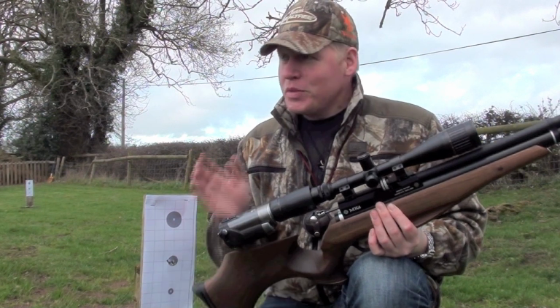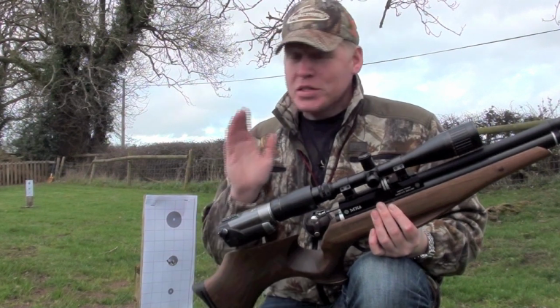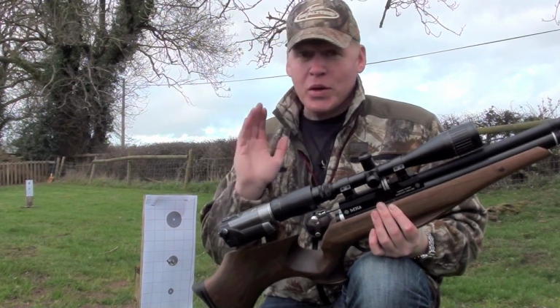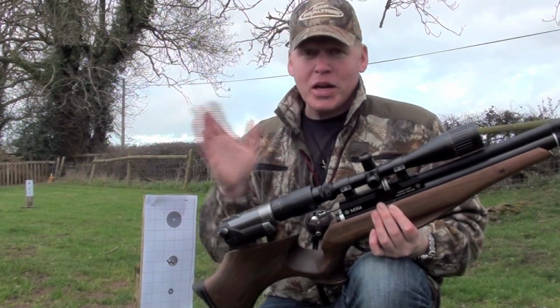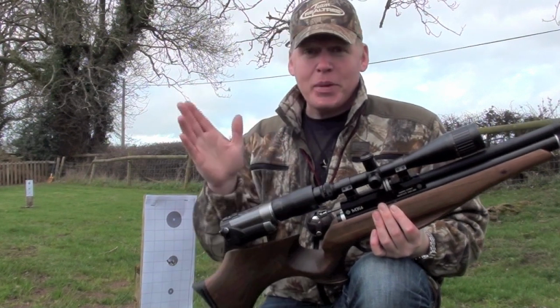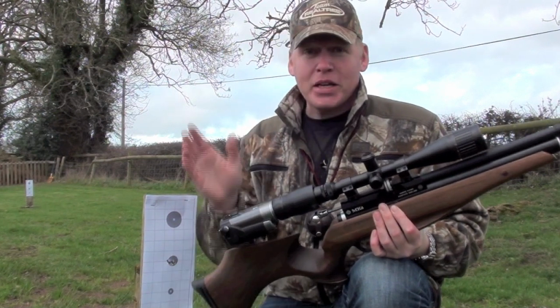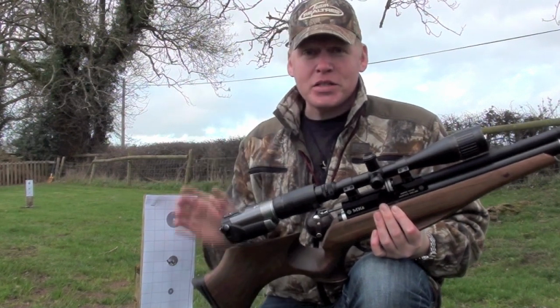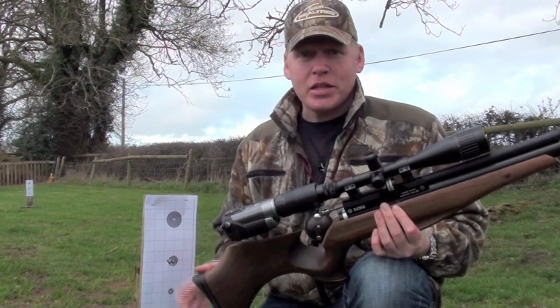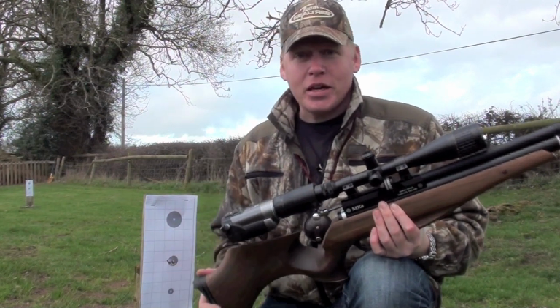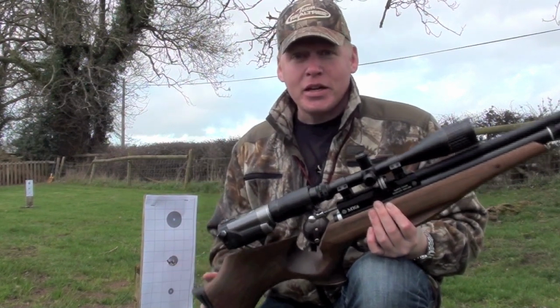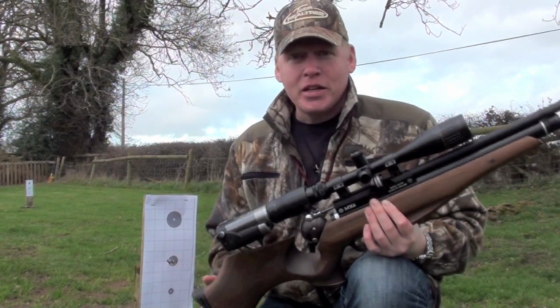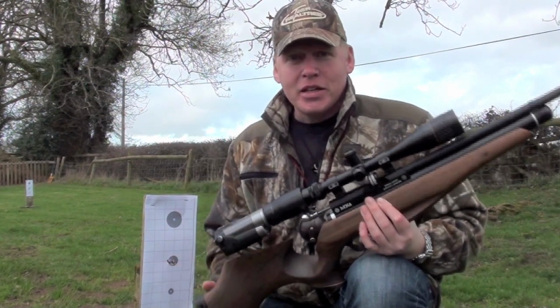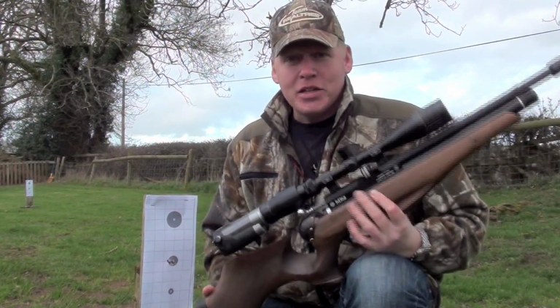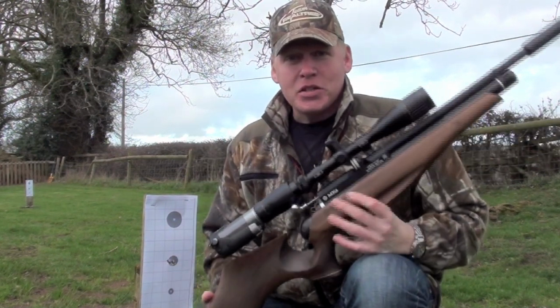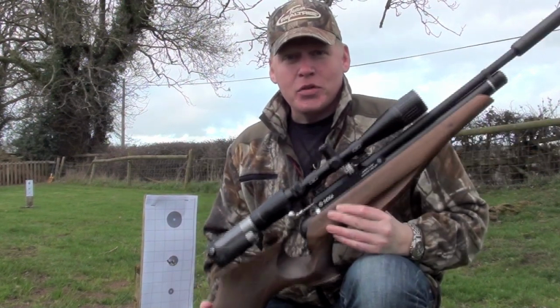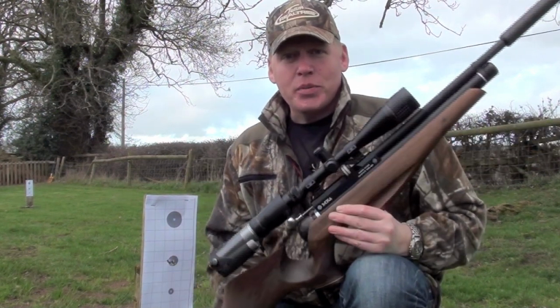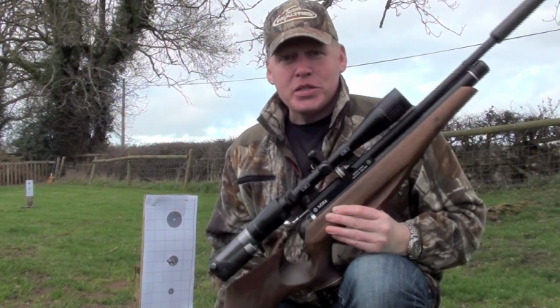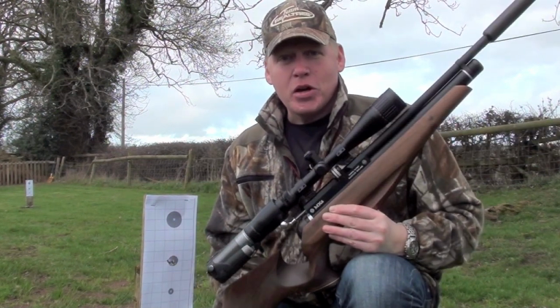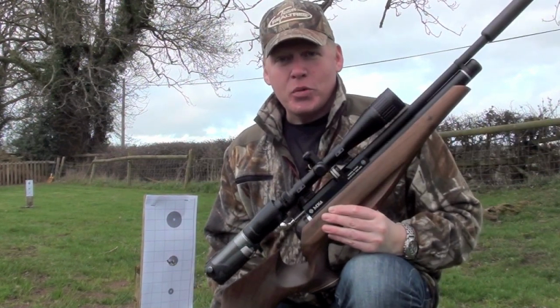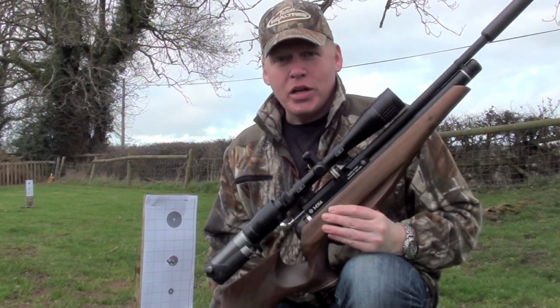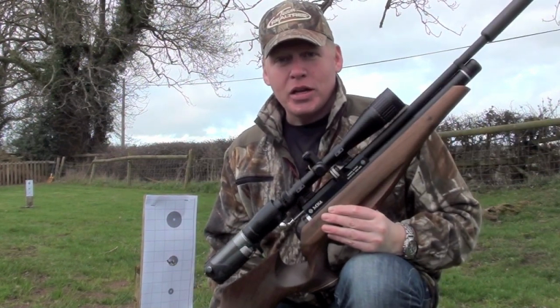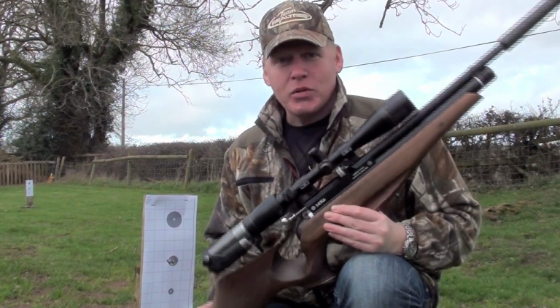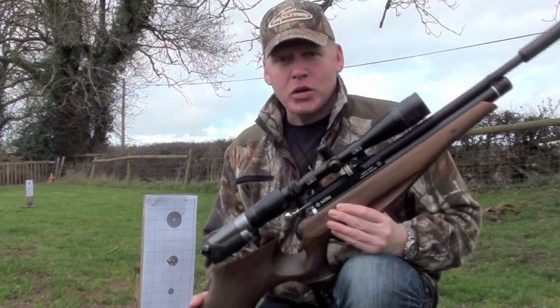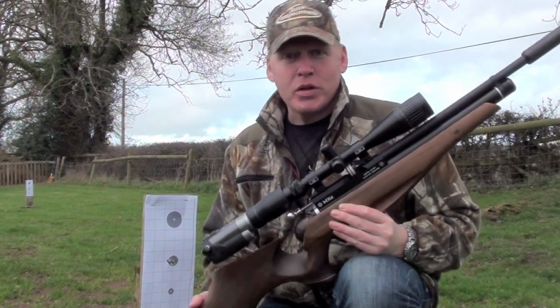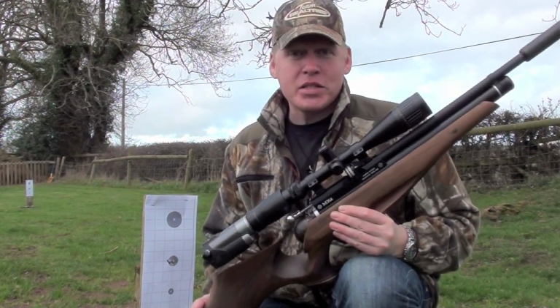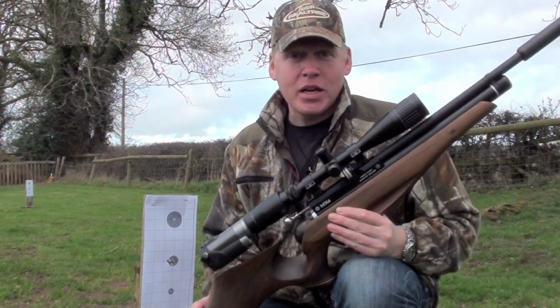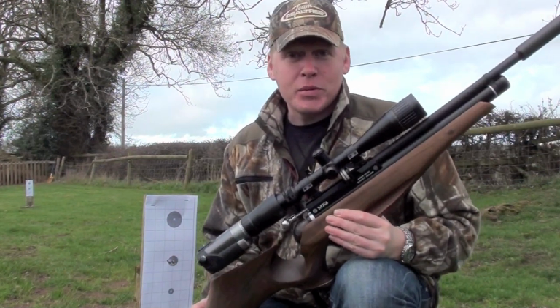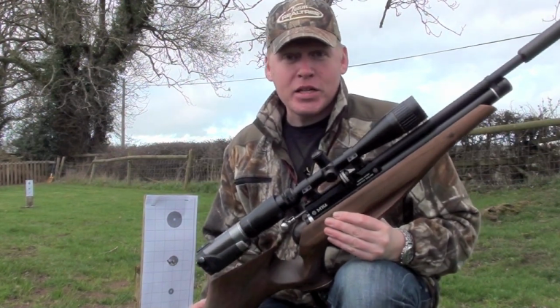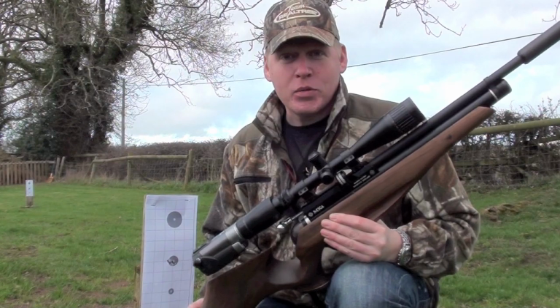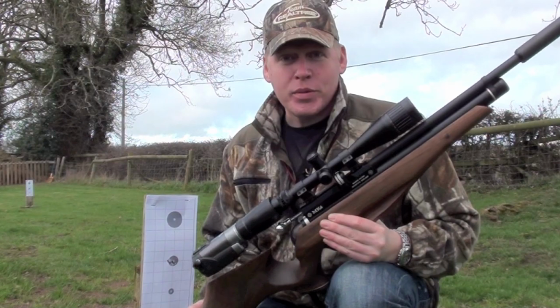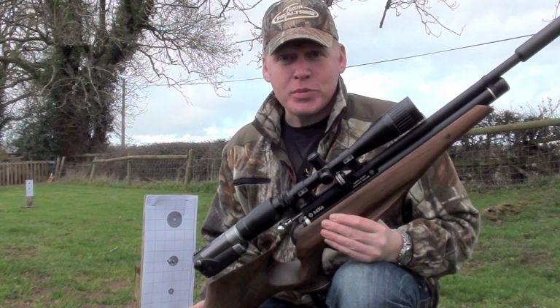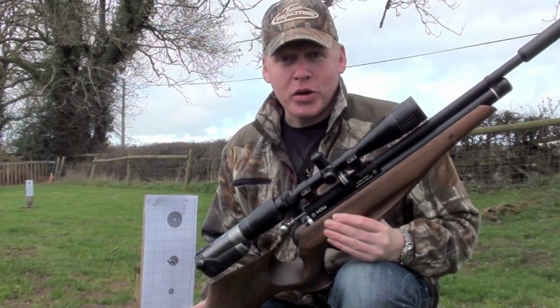Now we're going to head back into the gun room, into the armory, and have a look at the rest of the kit I'm going to be taking with me tomorrow.